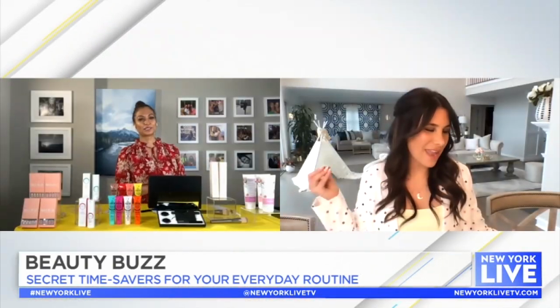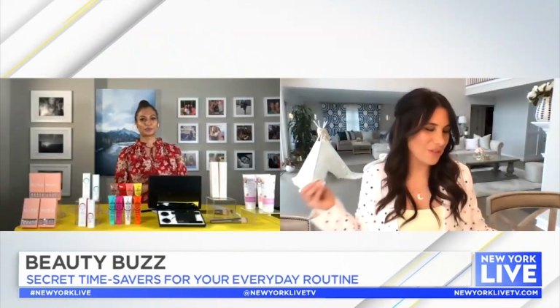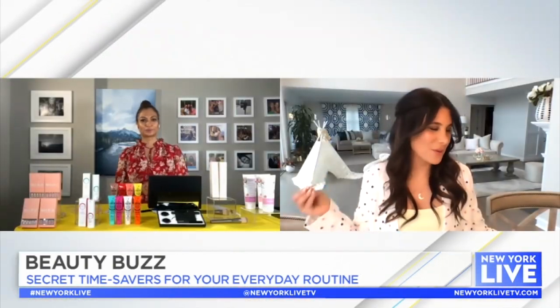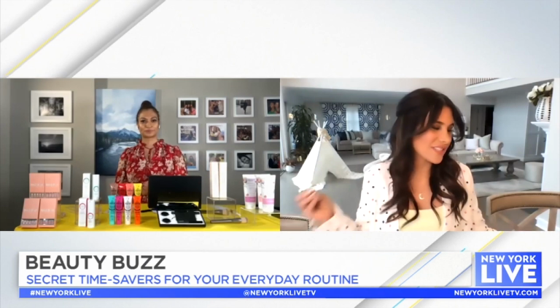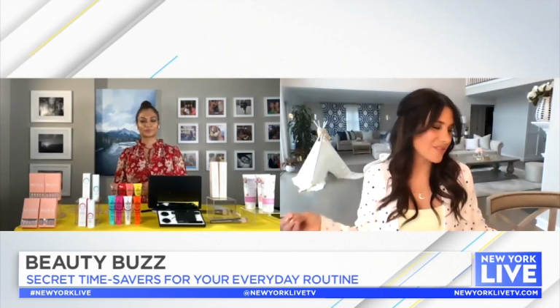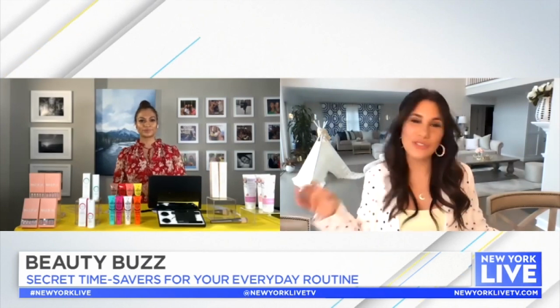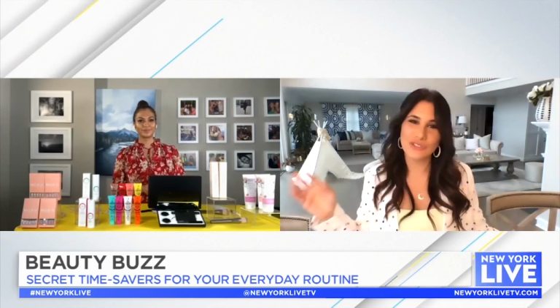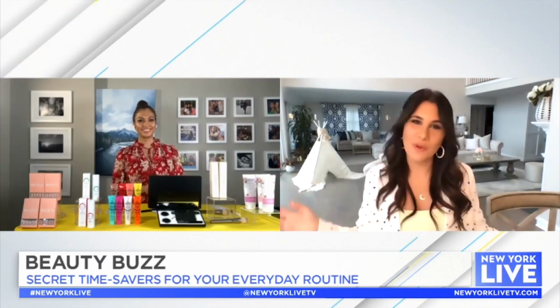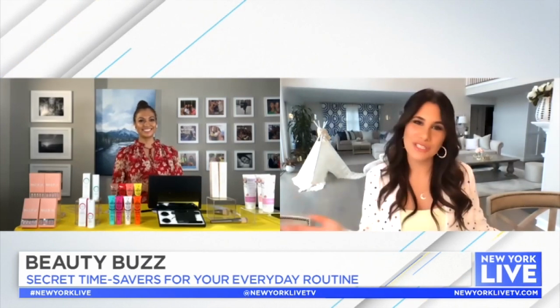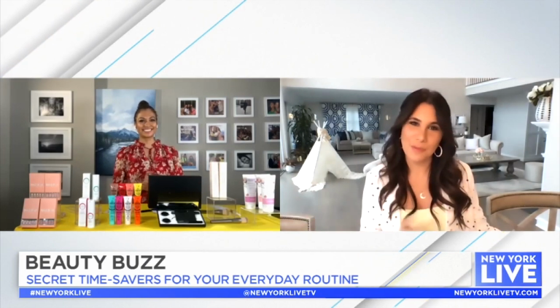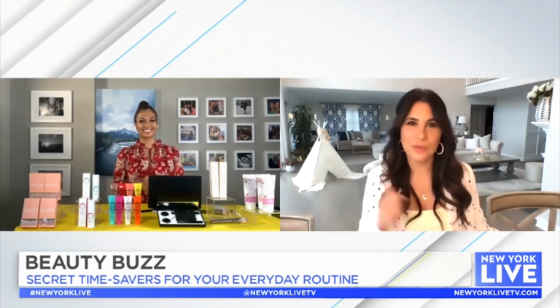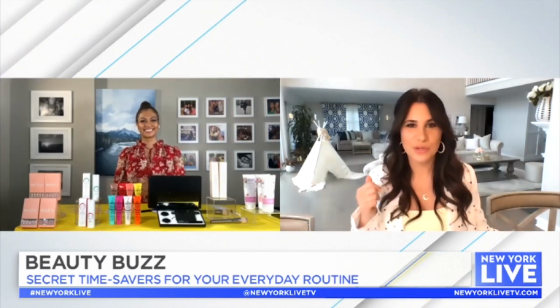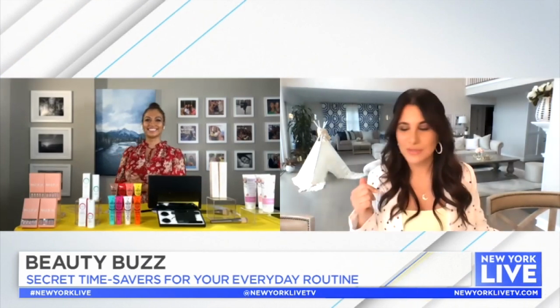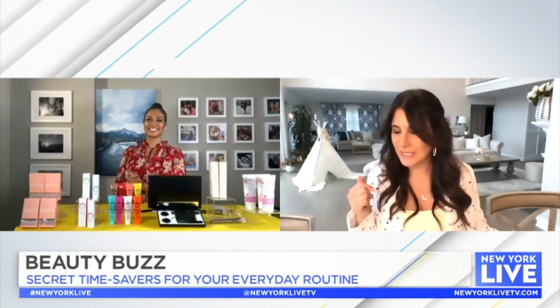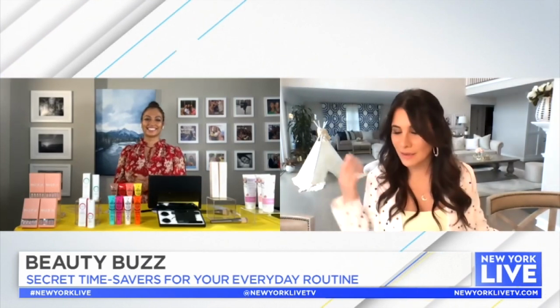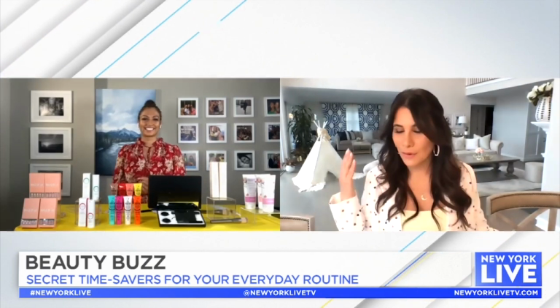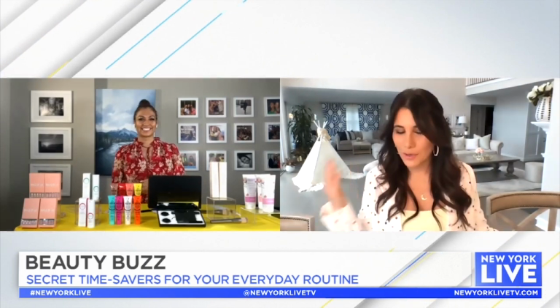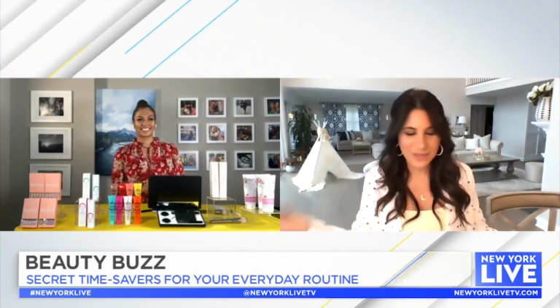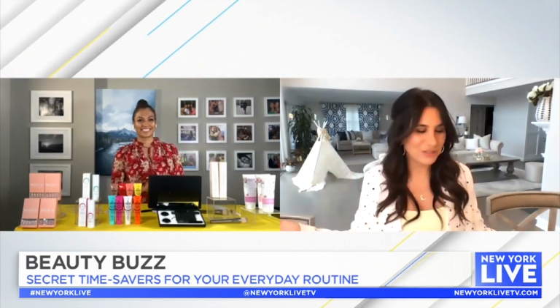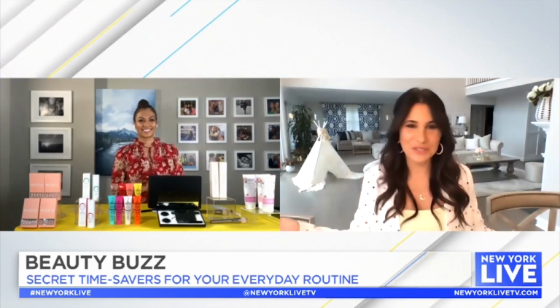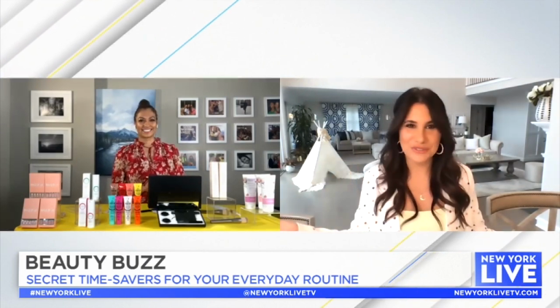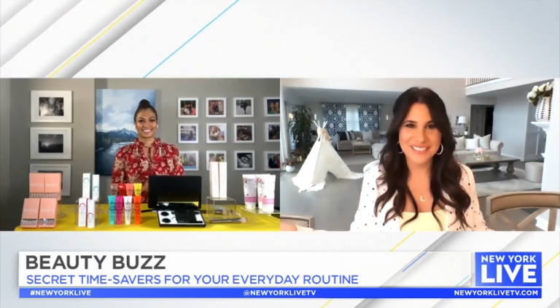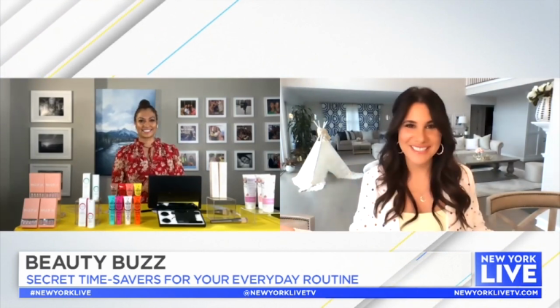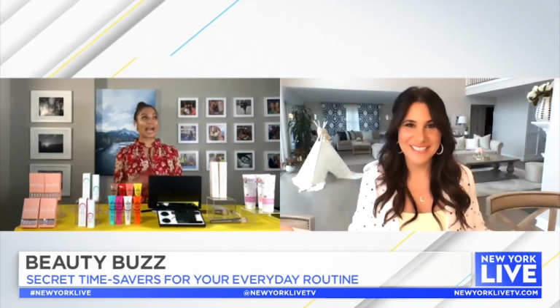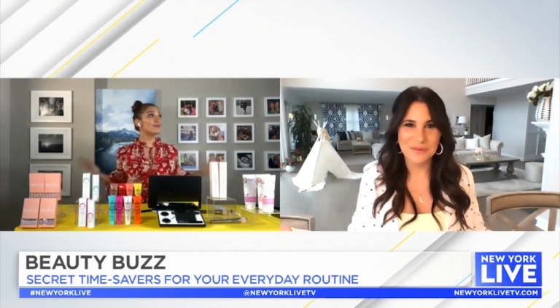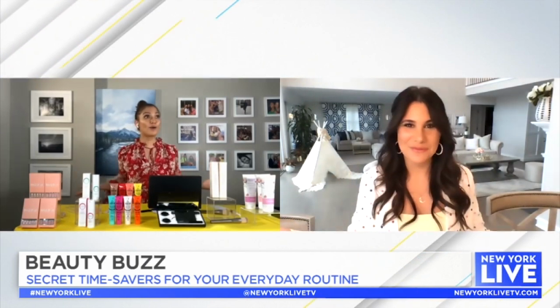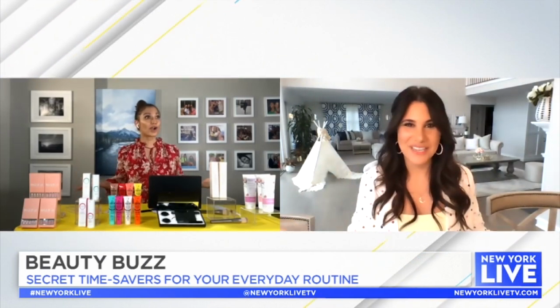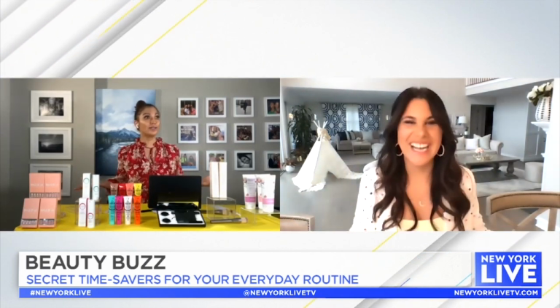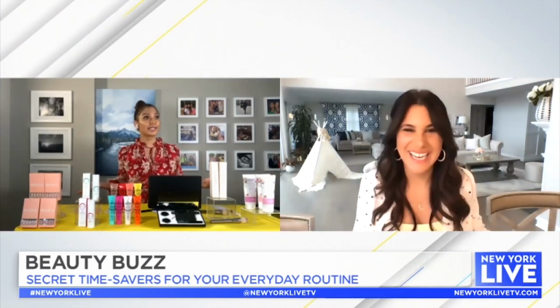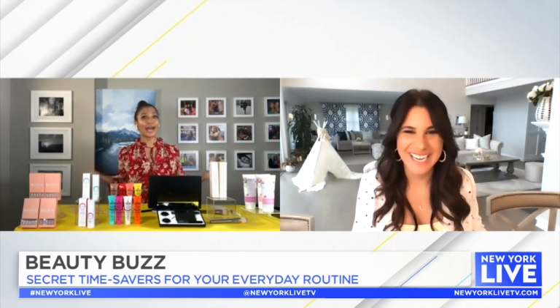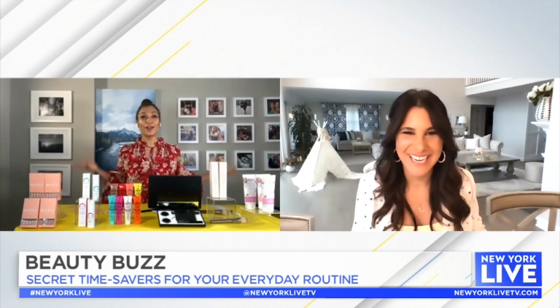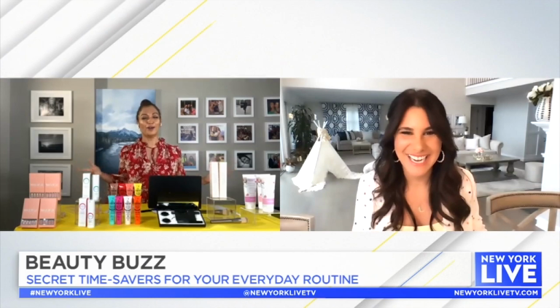Millie, now that you have saved us so much time with our beauty routine, what are we going to do with all that extra time? I don't know, girl!